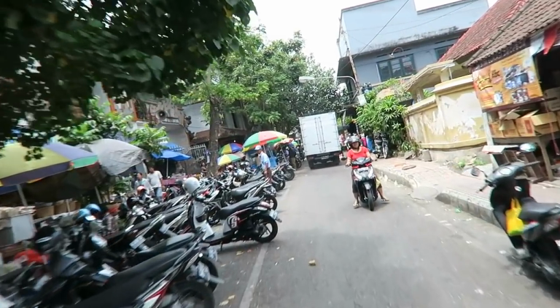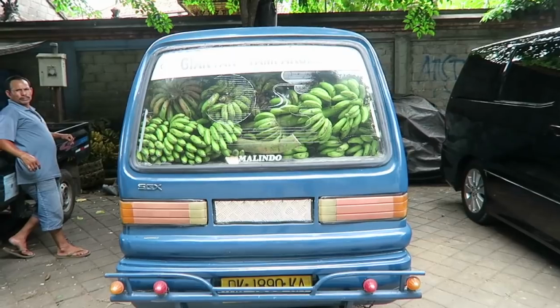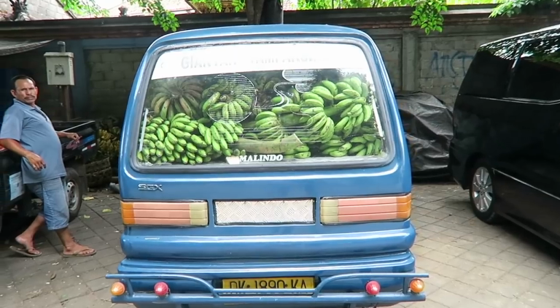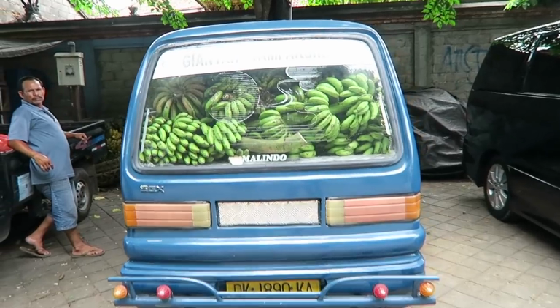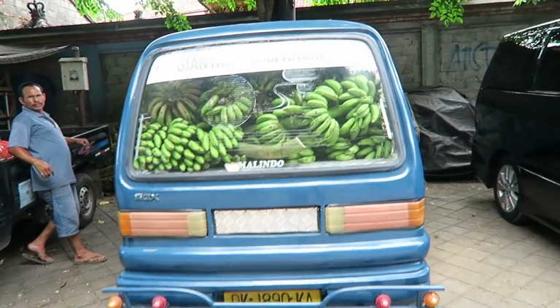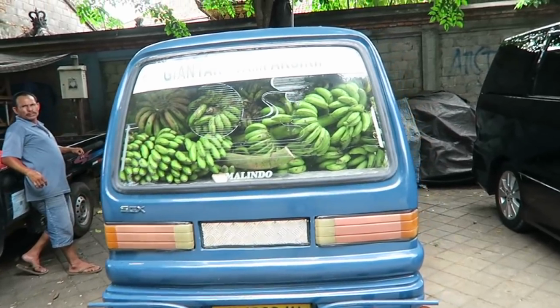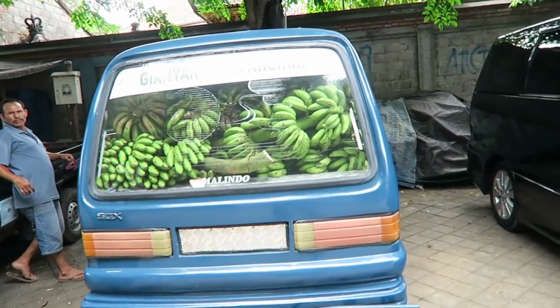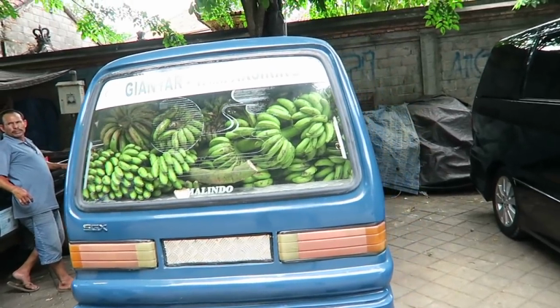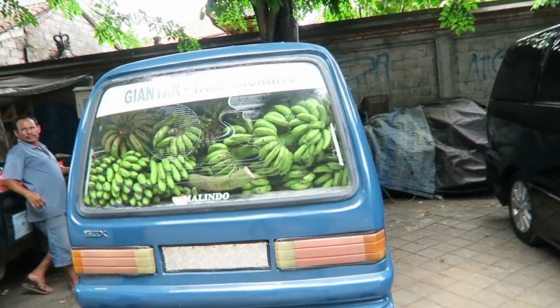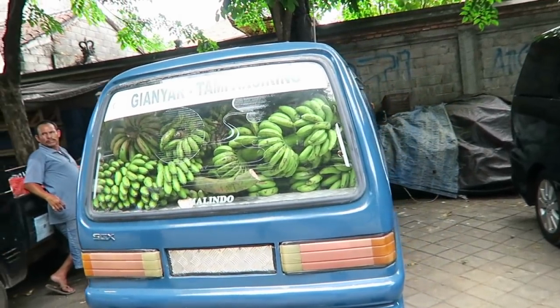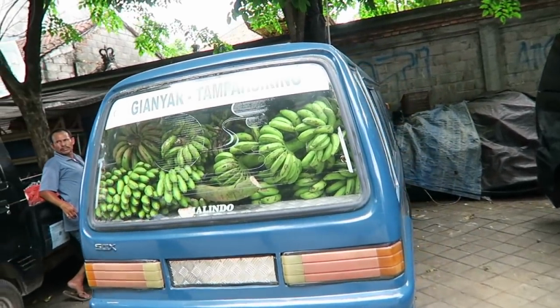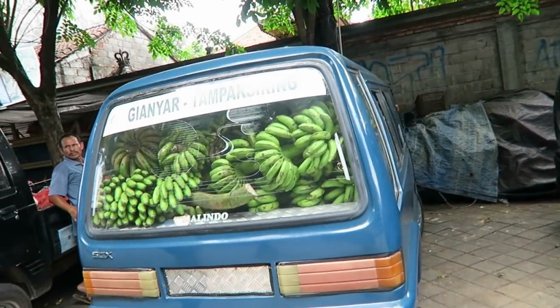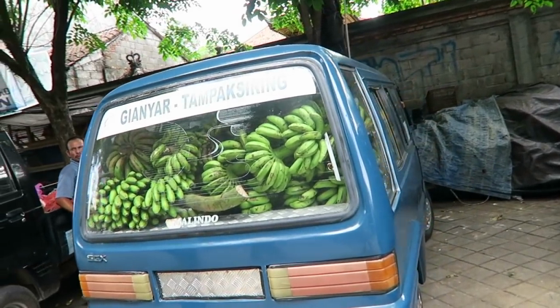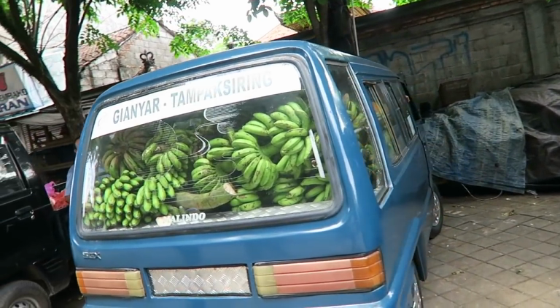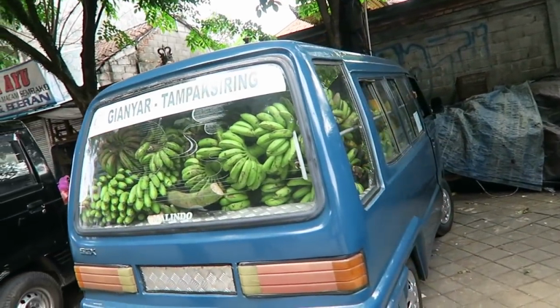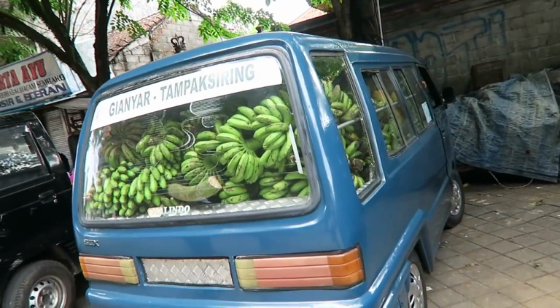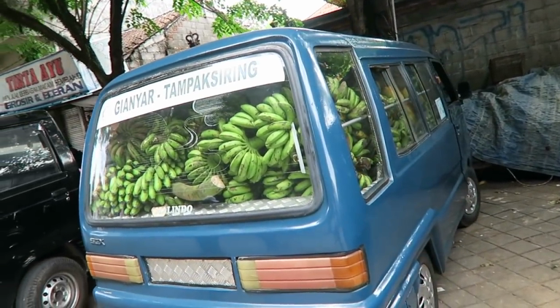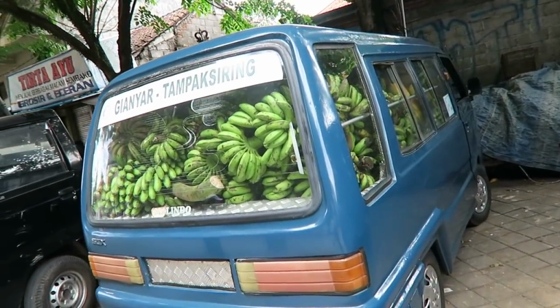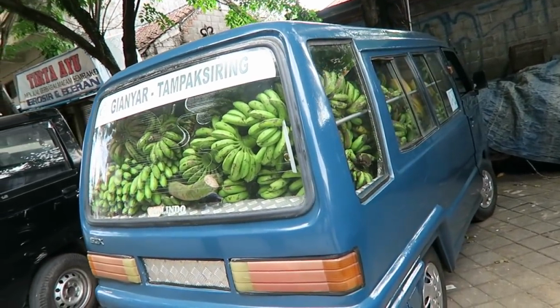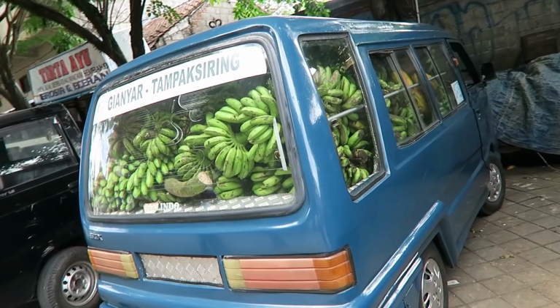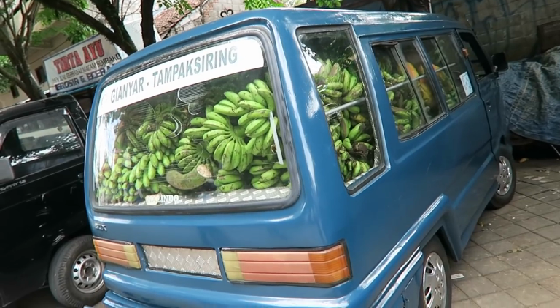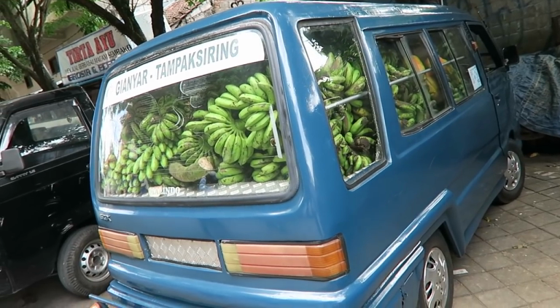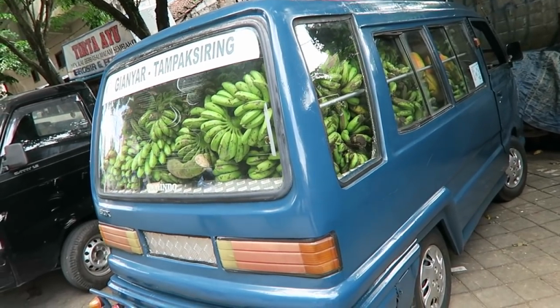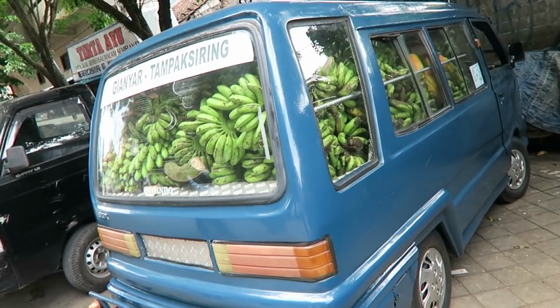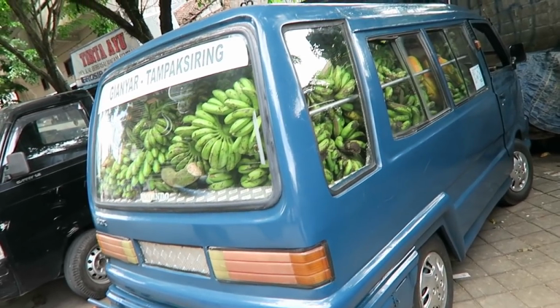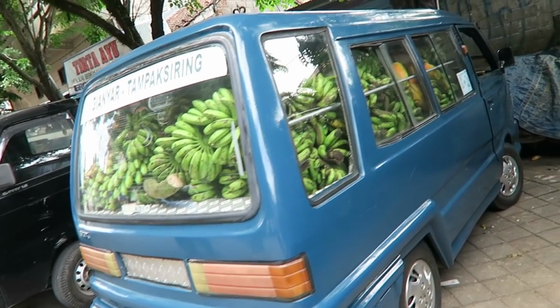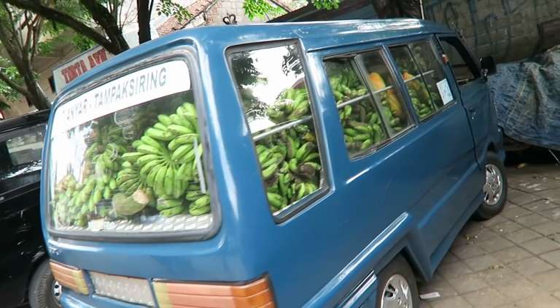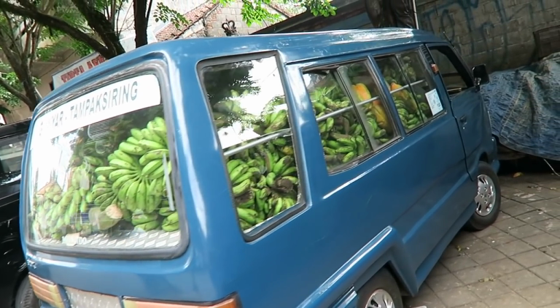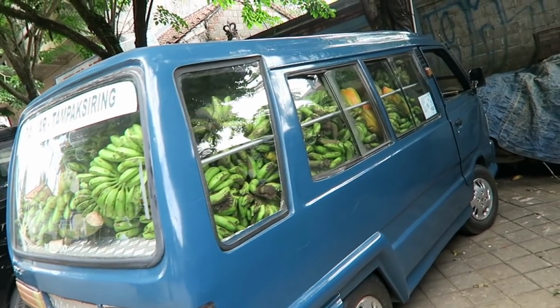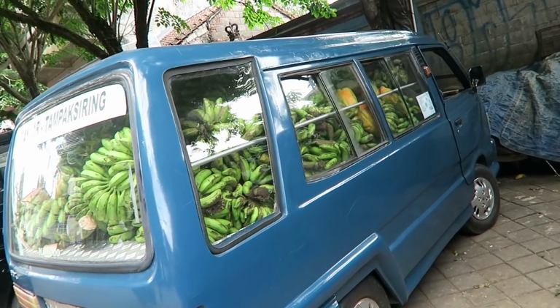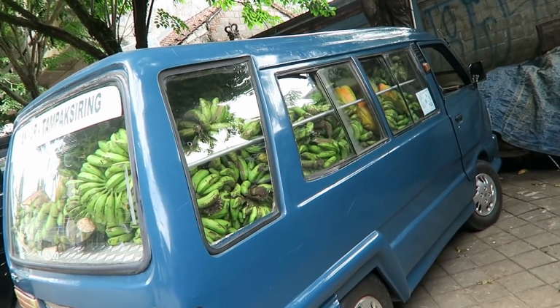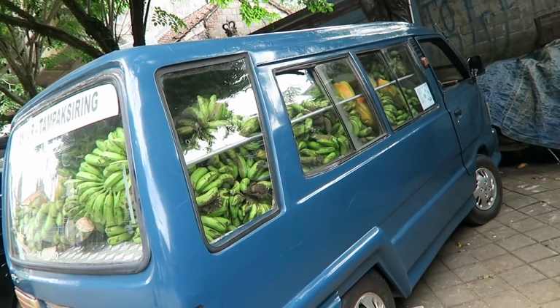Check out how many bananas are in this car — it's like hundreds. Even on the side.